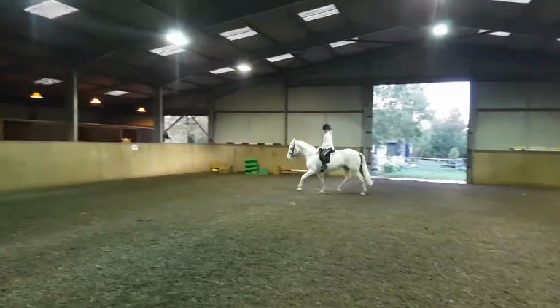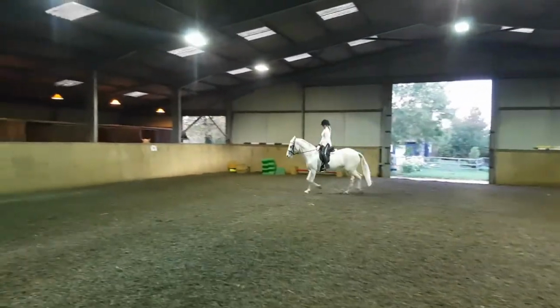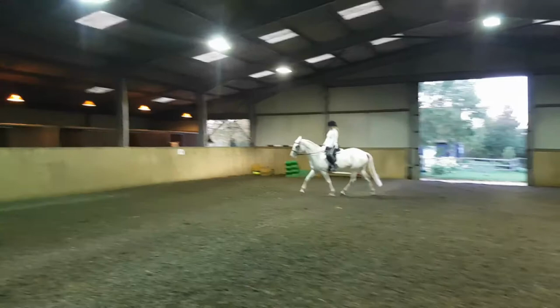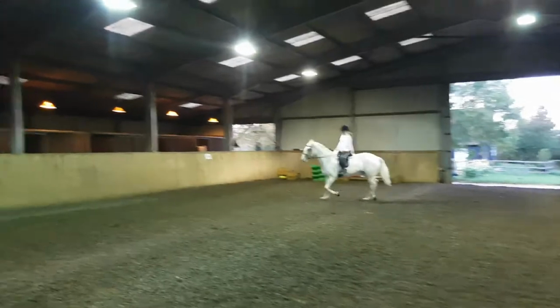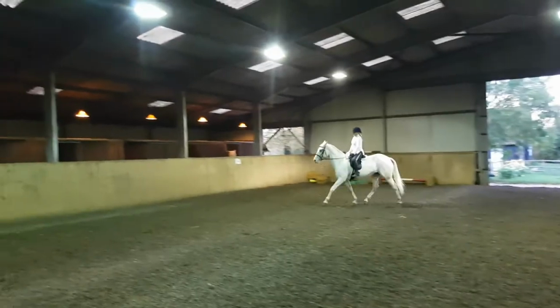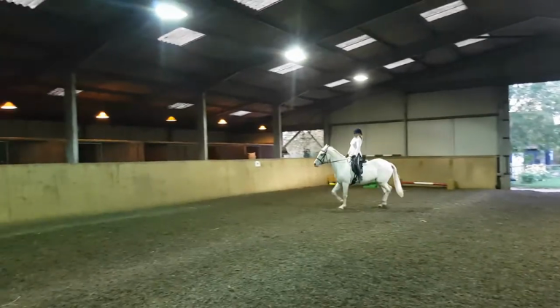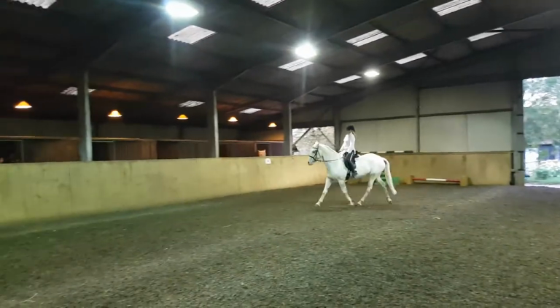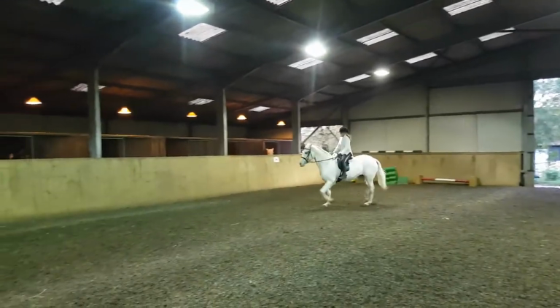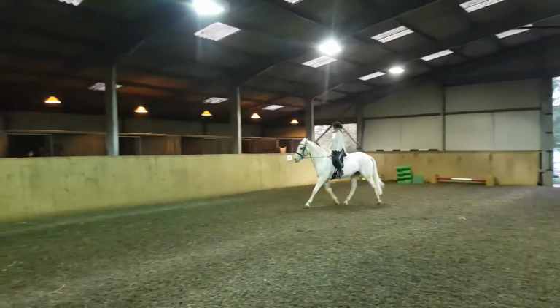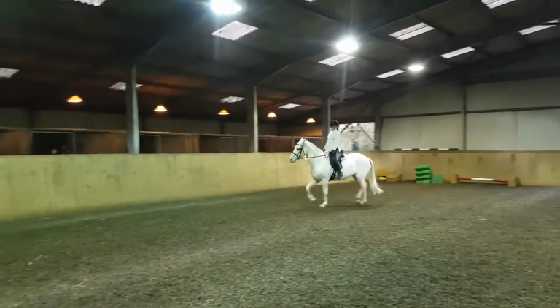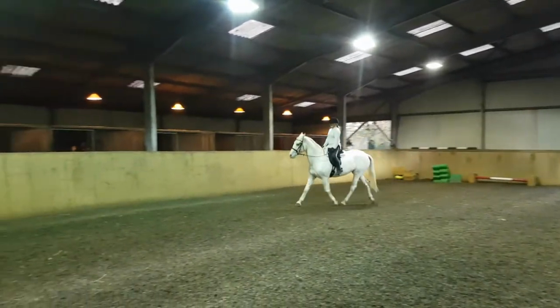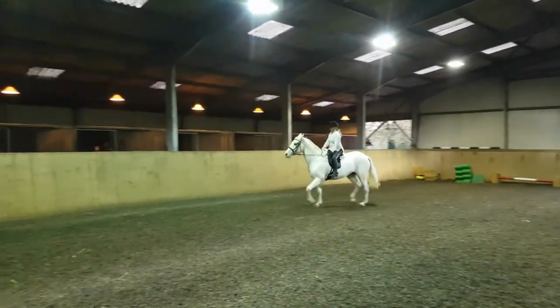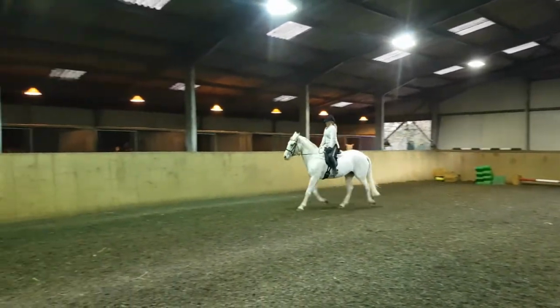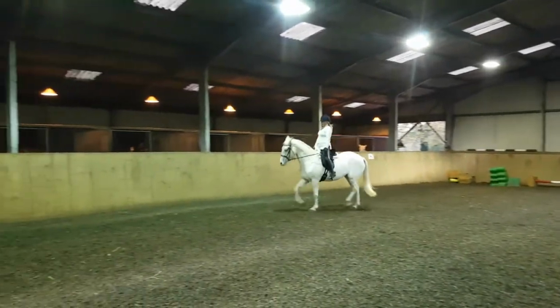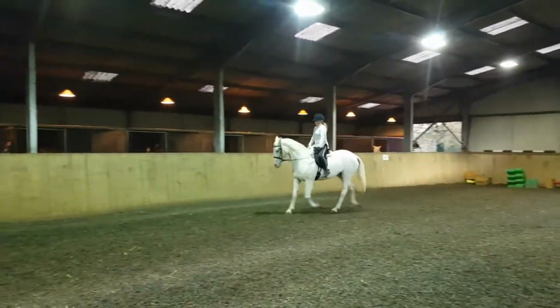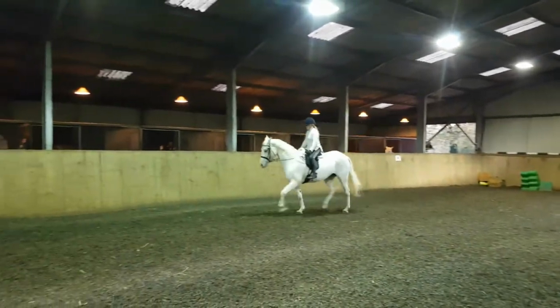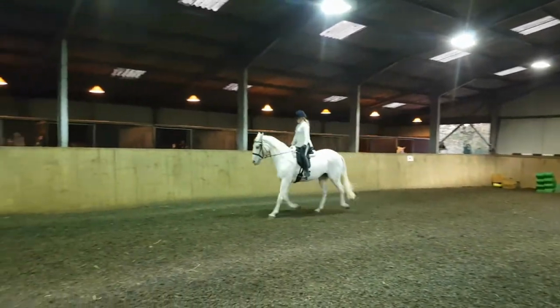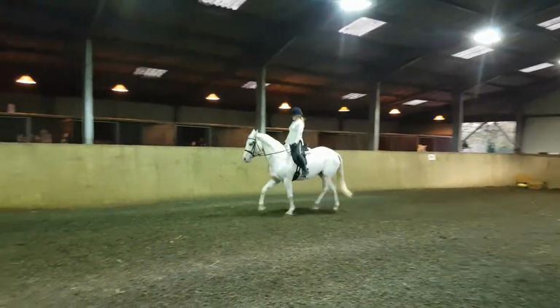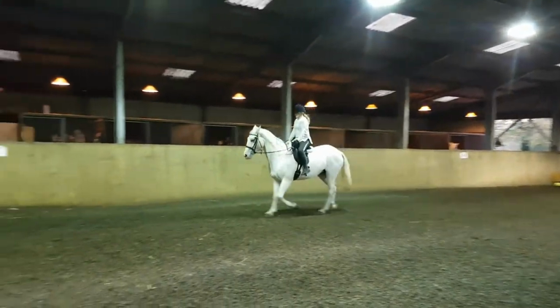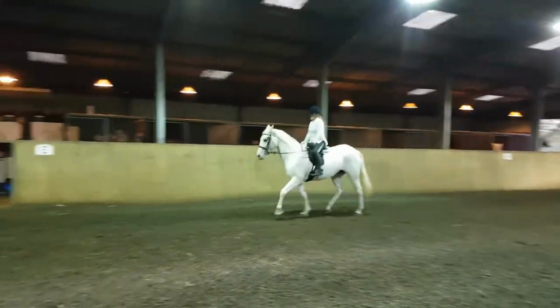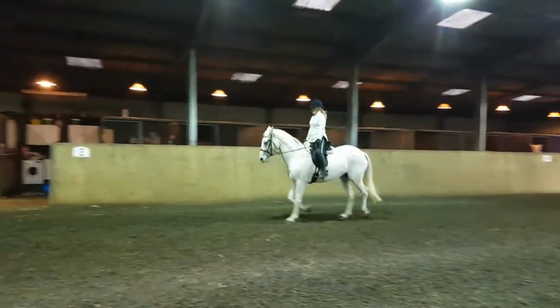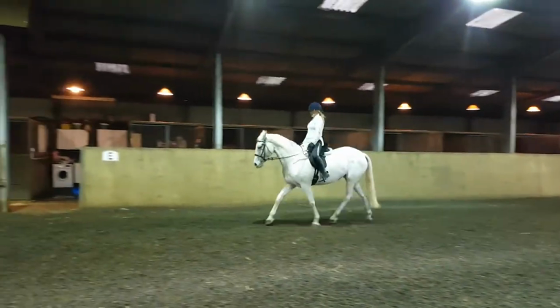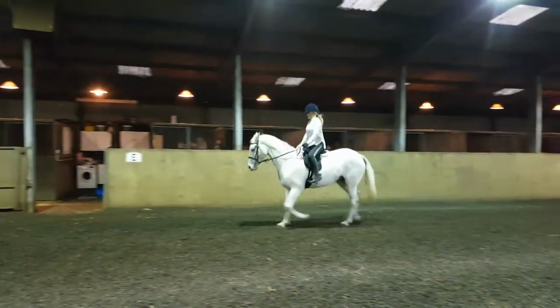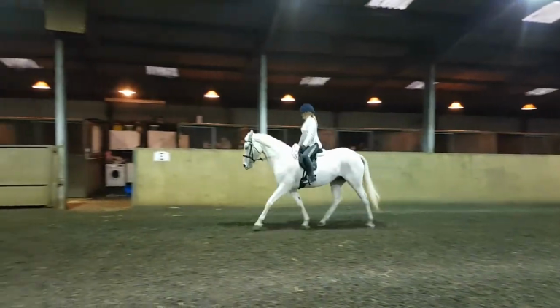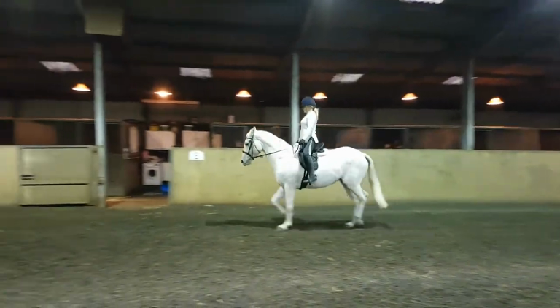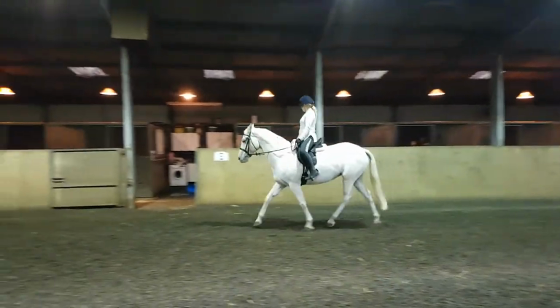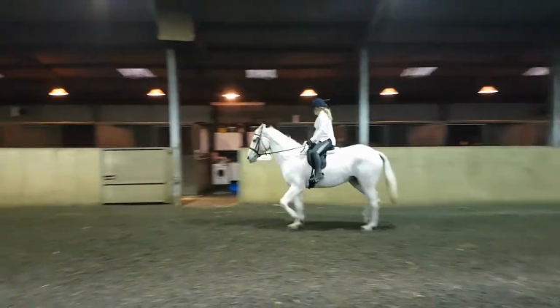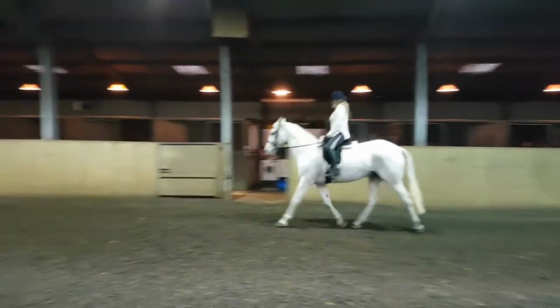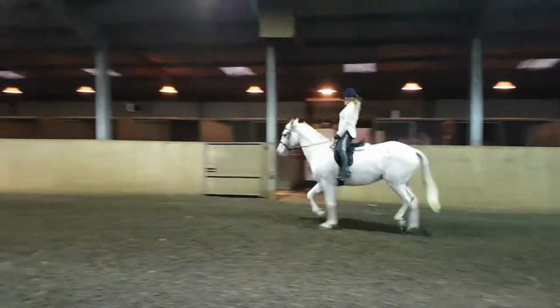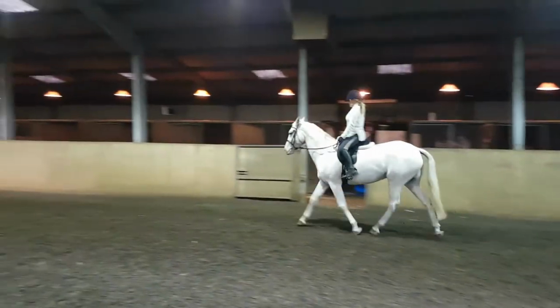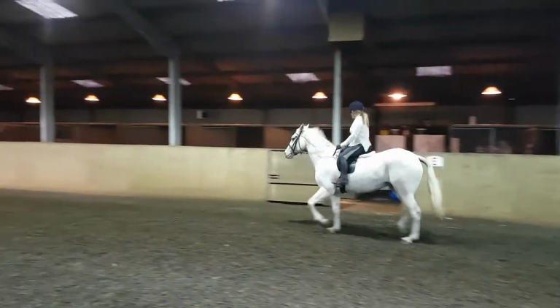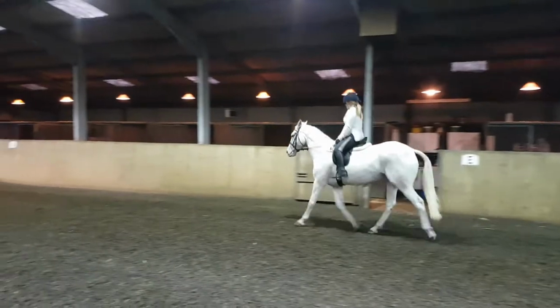Push. Belly through hands. Sit in the saddle. Don't be afraid to sit in the saddle.